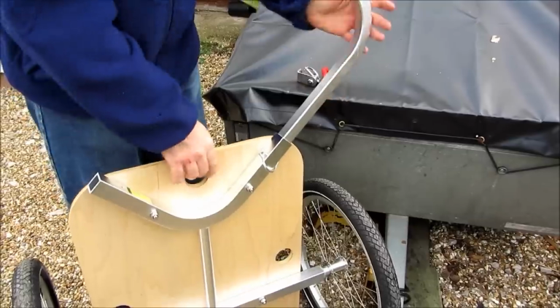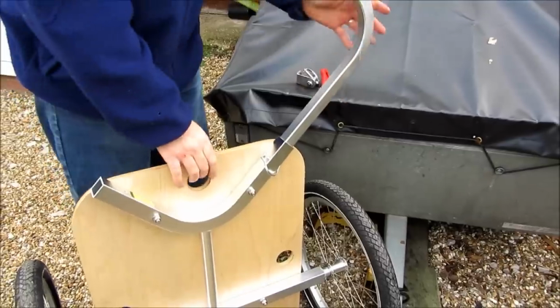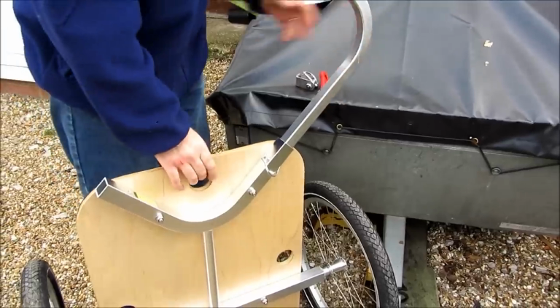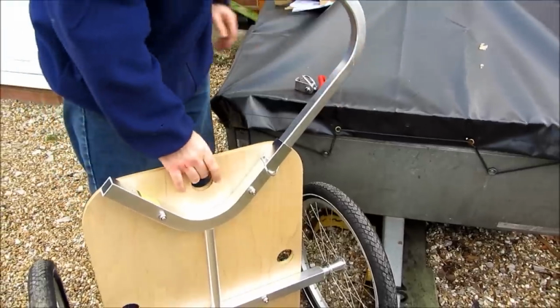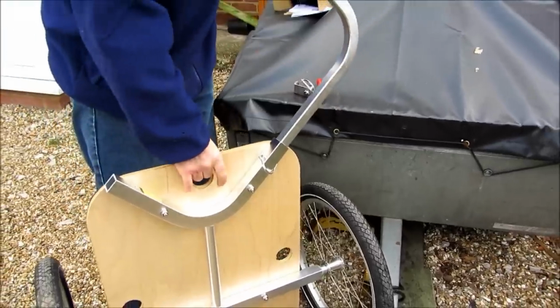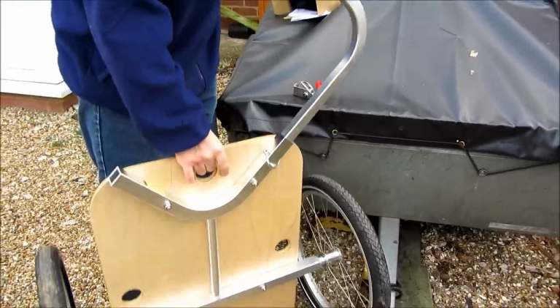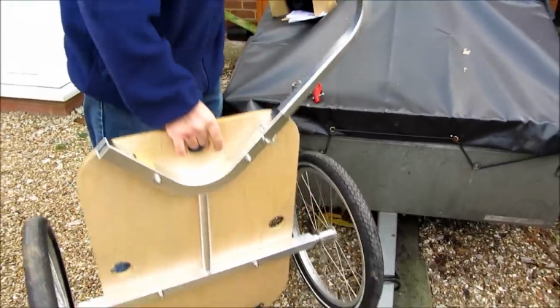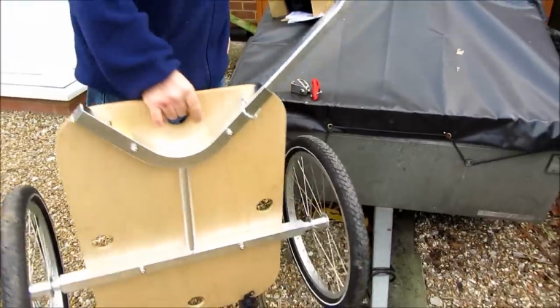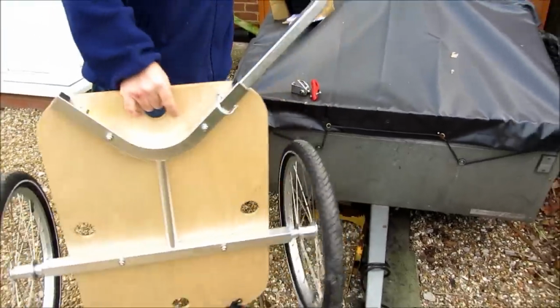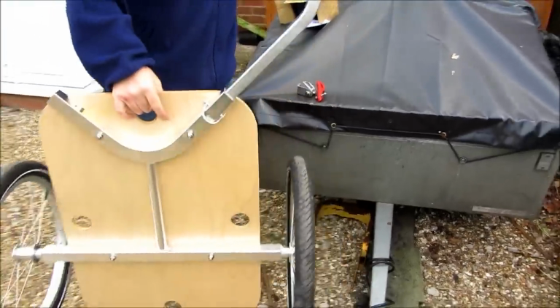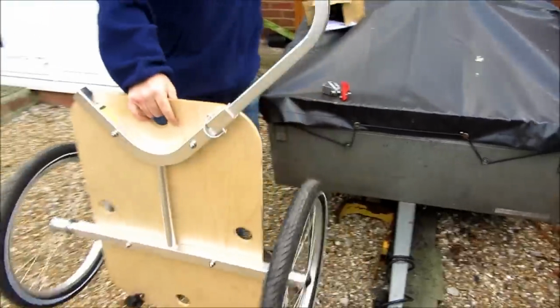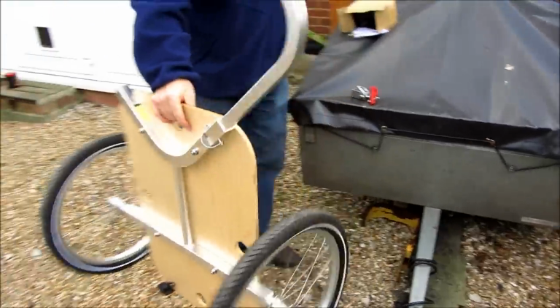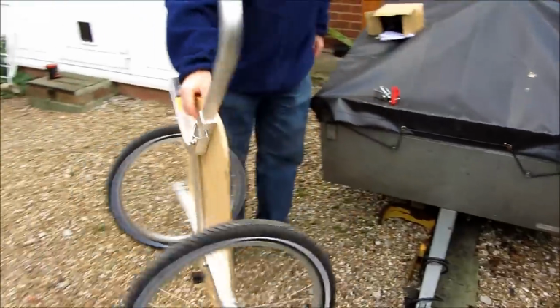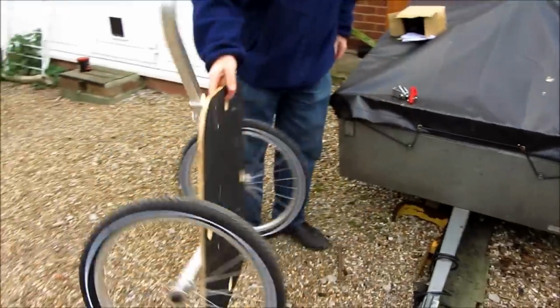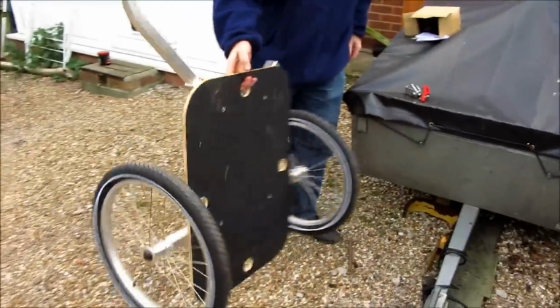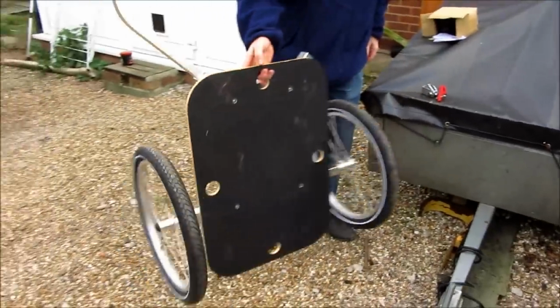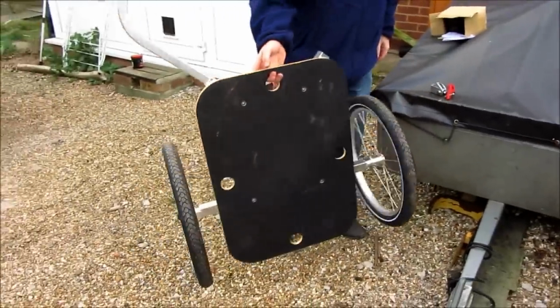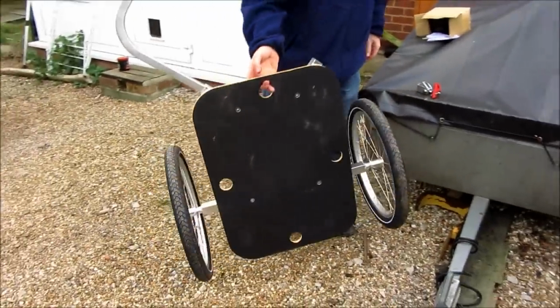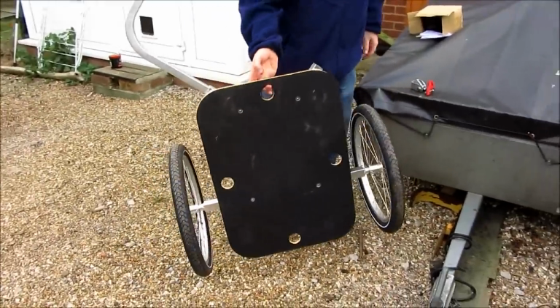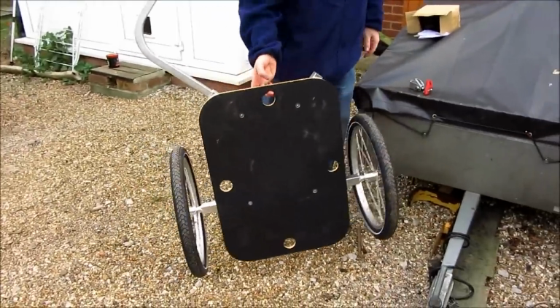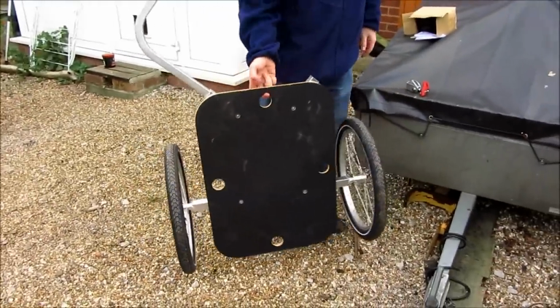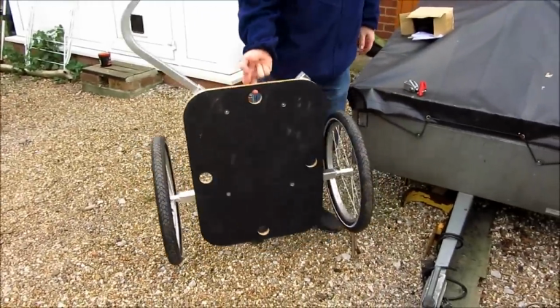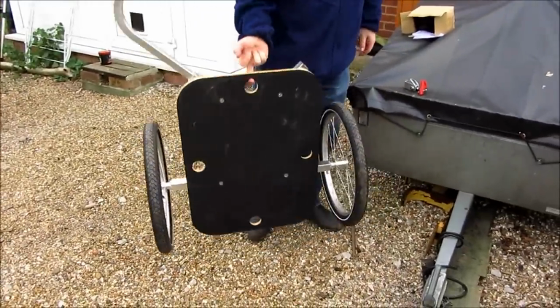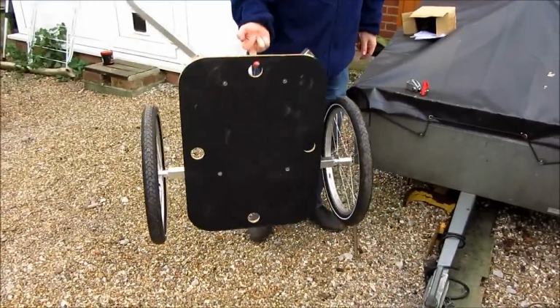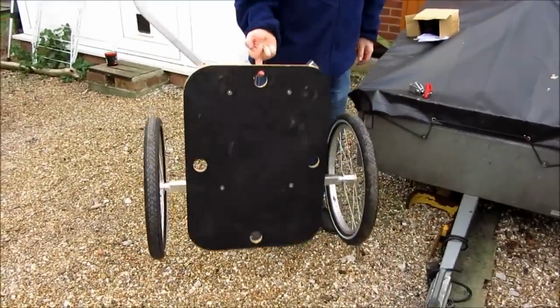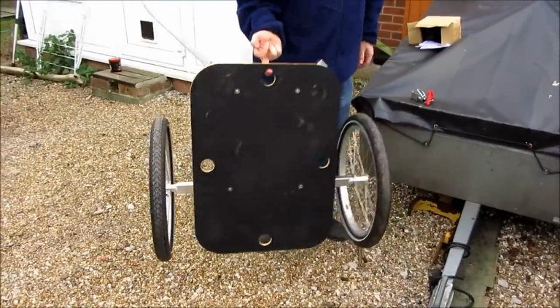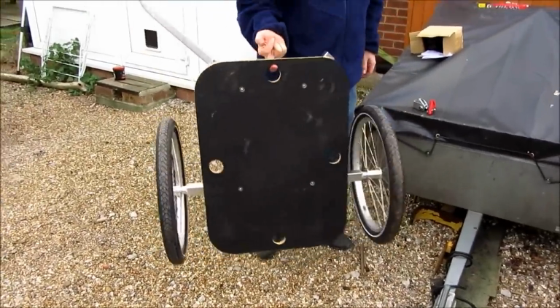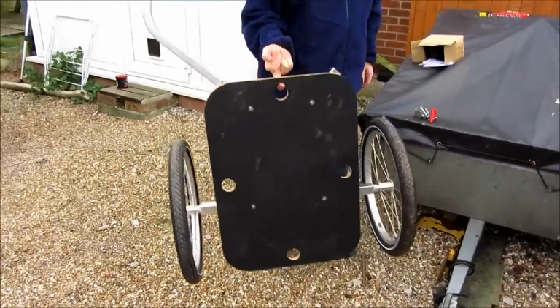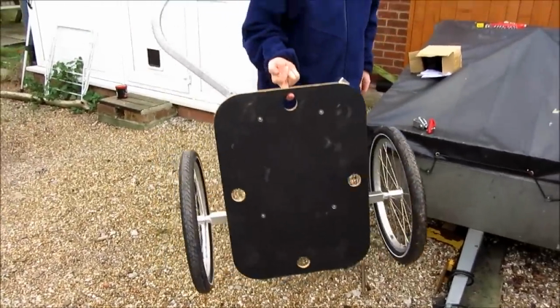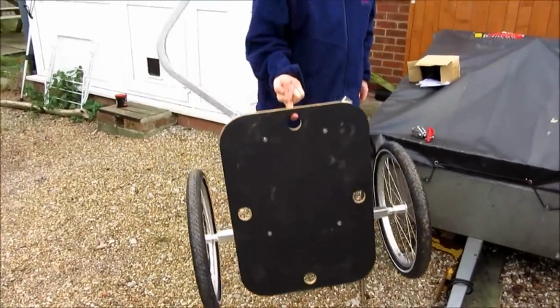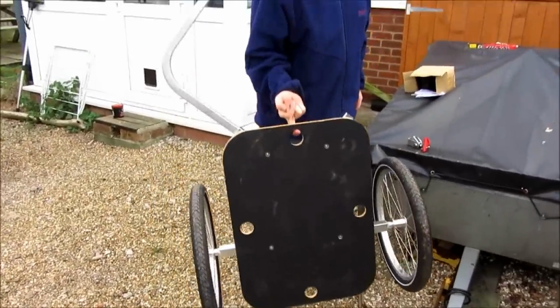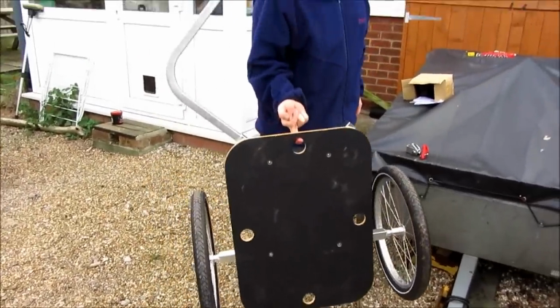So that's the trailer ready to go. As you can see, it's very light — you can hold it on one finger.